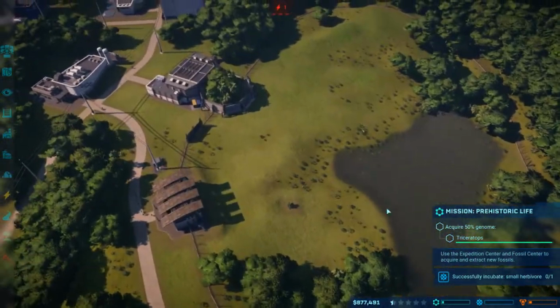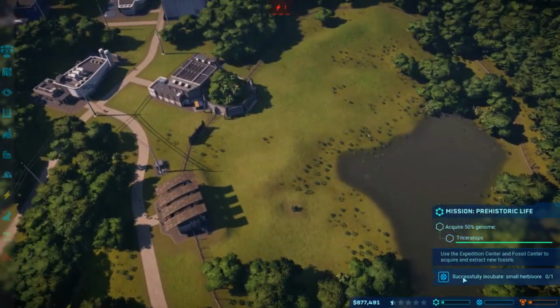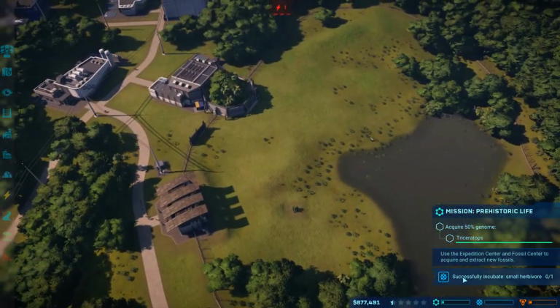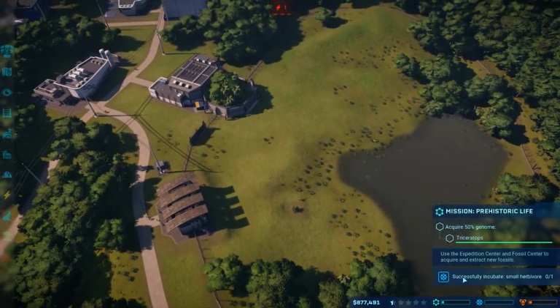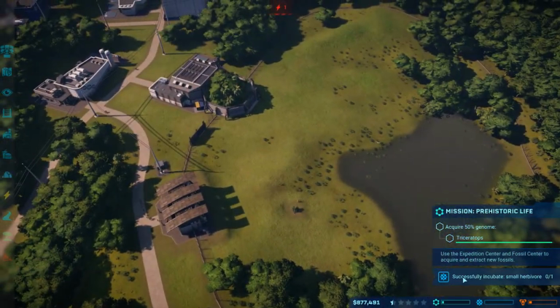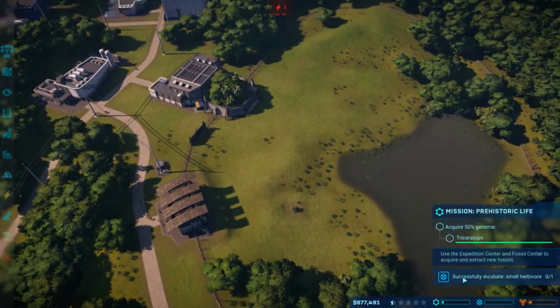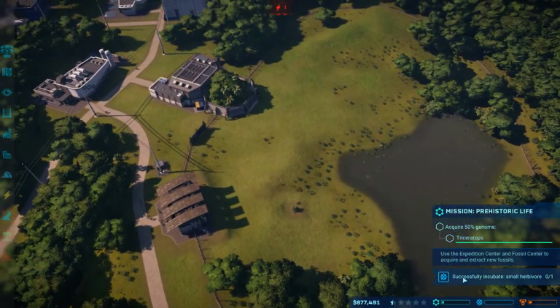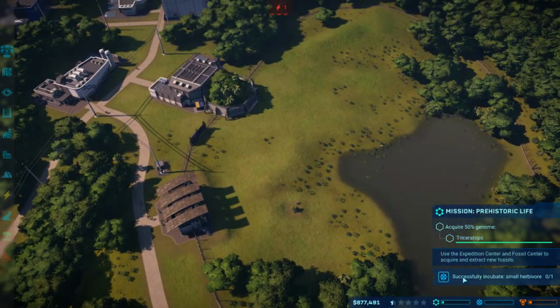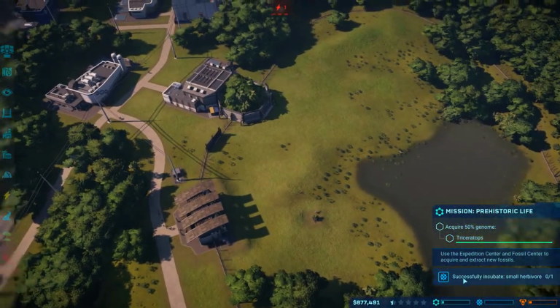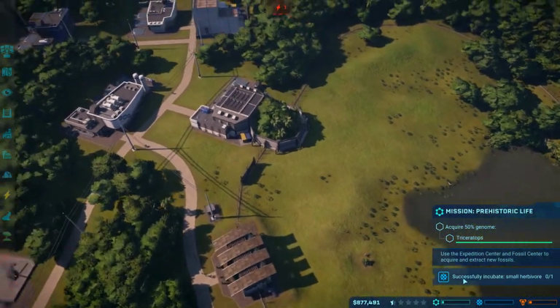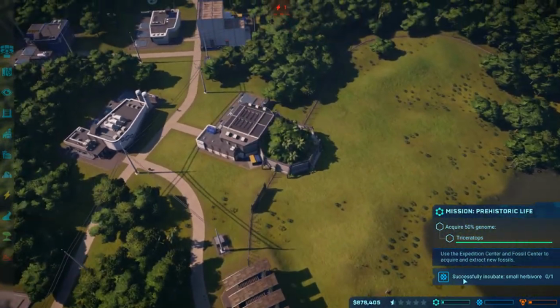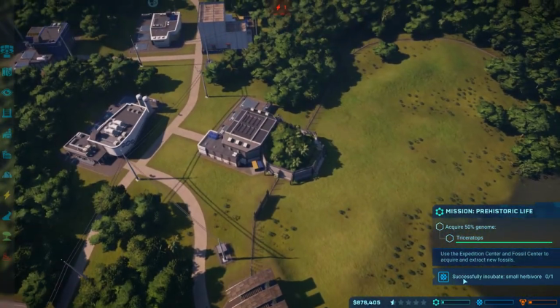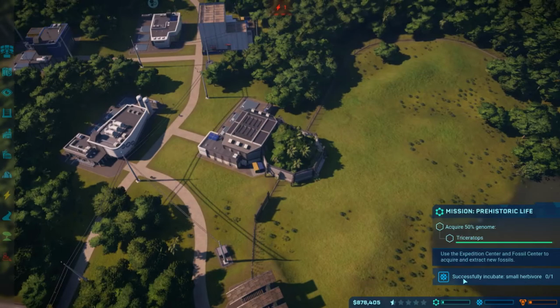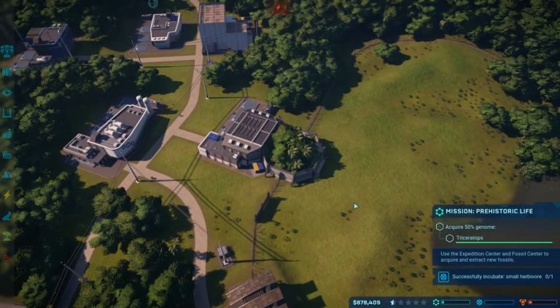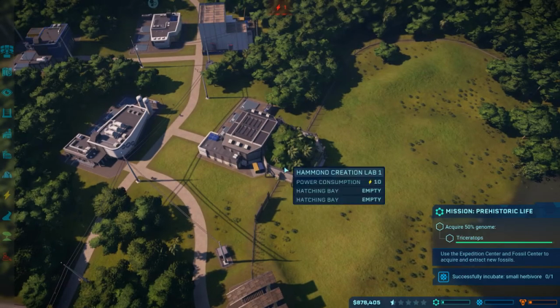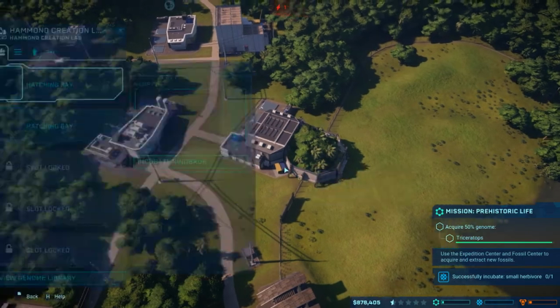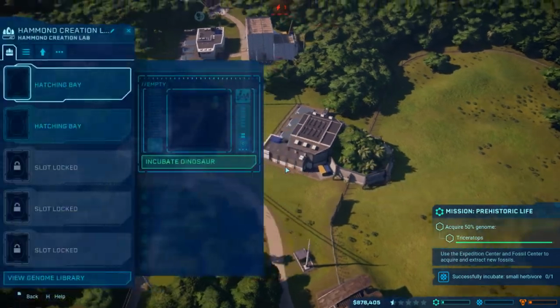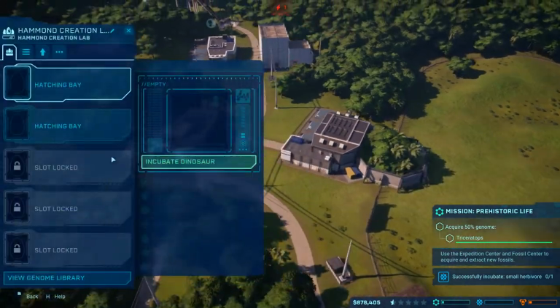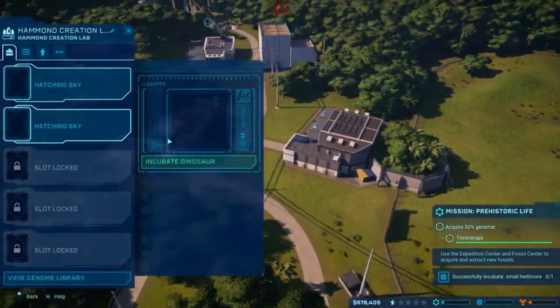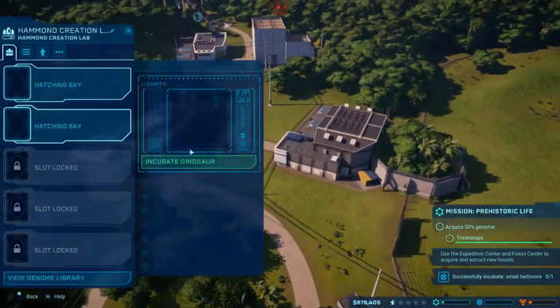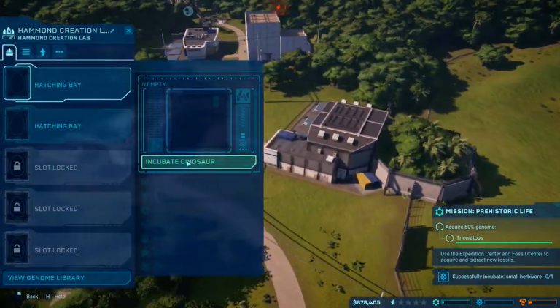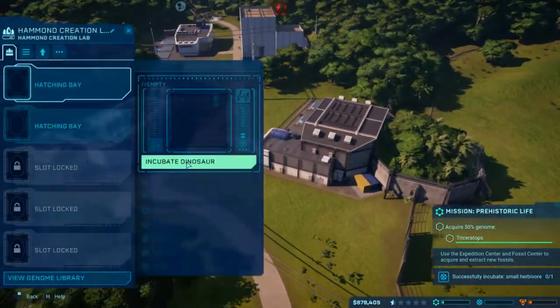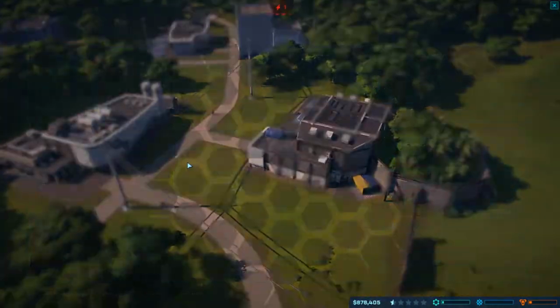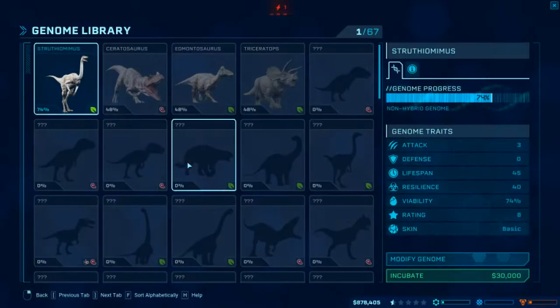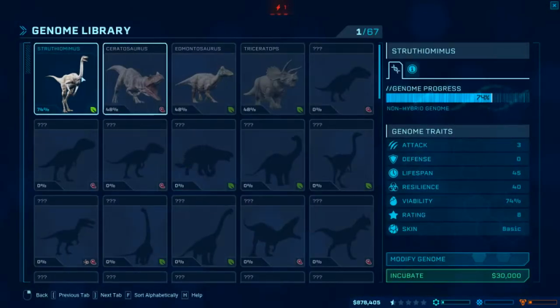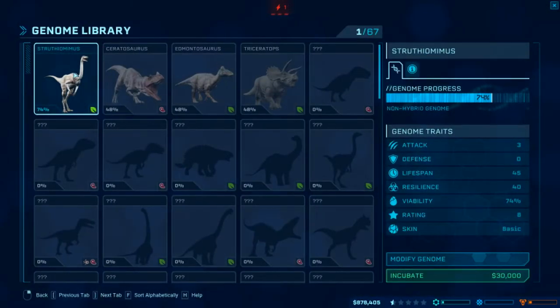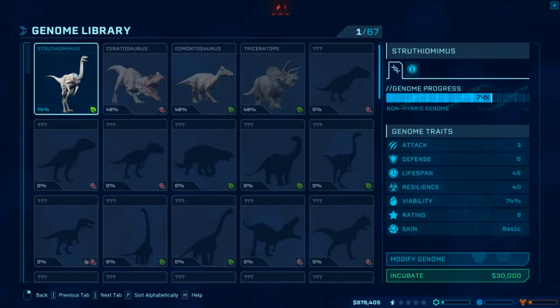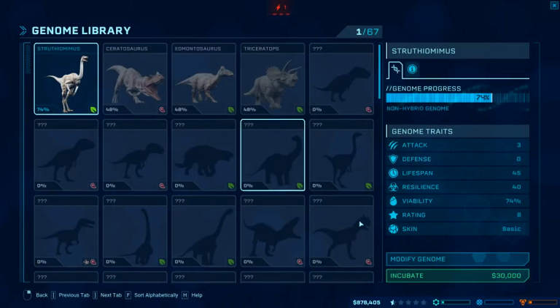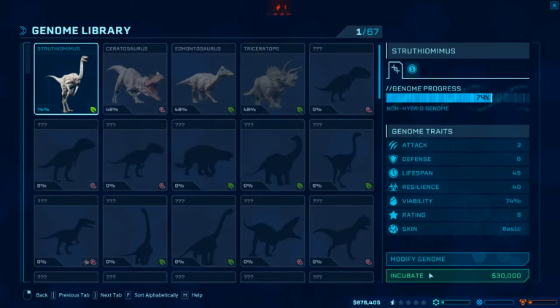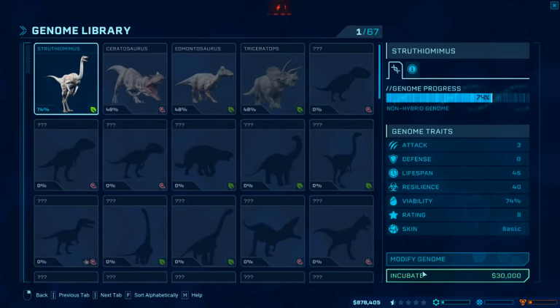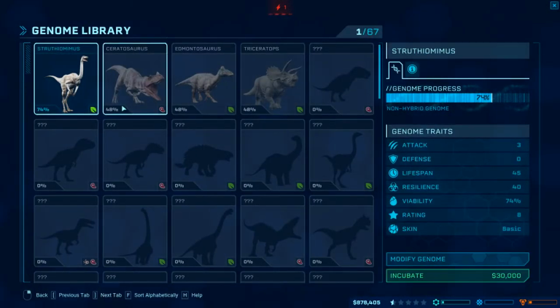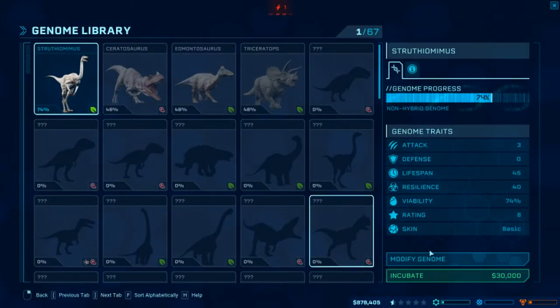They want me to successfully incubate a small herbivore, which should be simple enough. We'll just do another Struthiomimus.